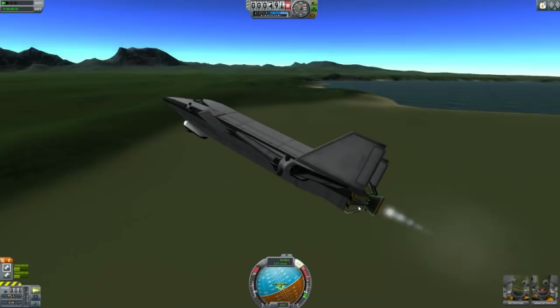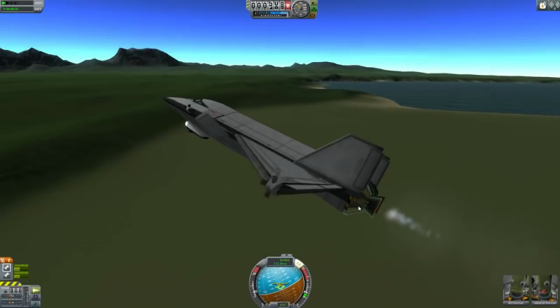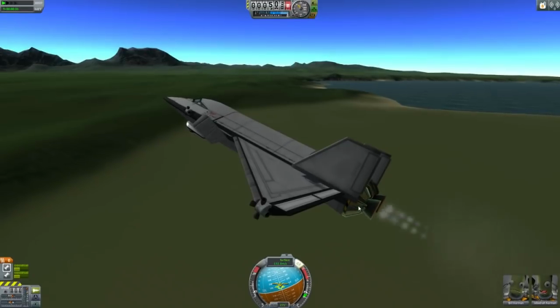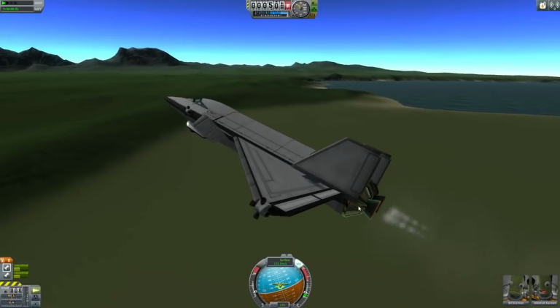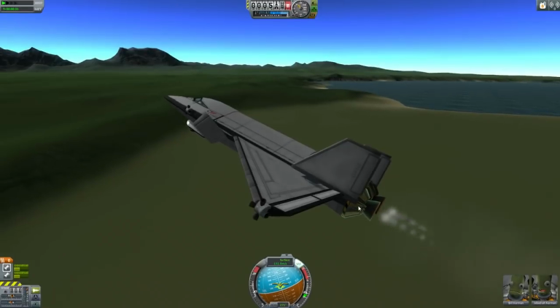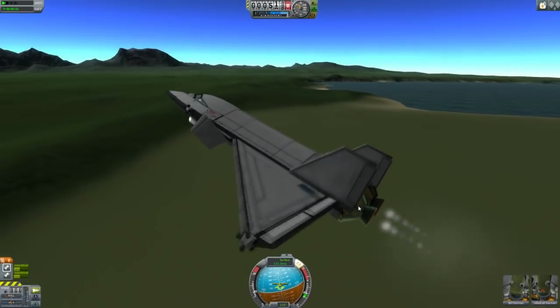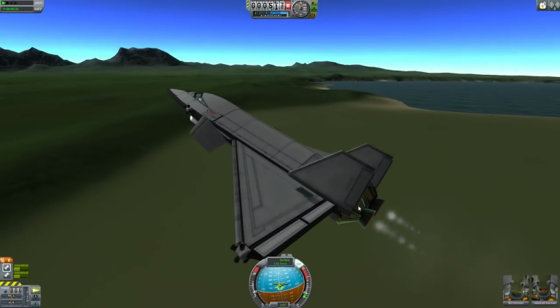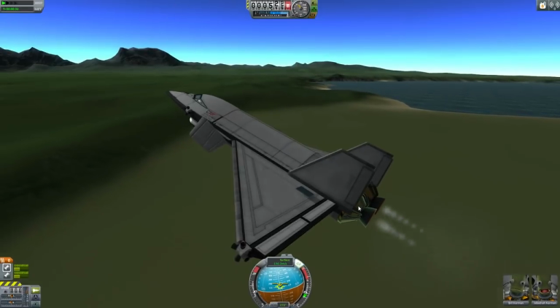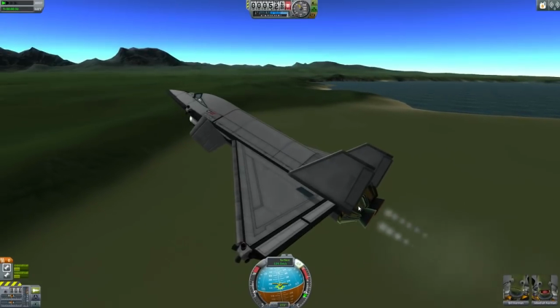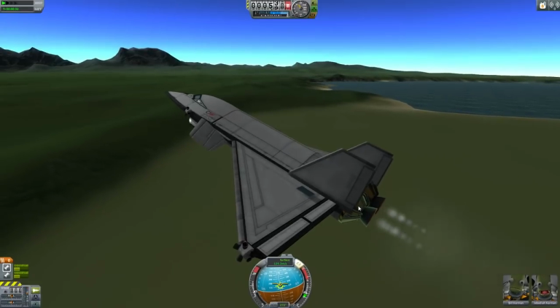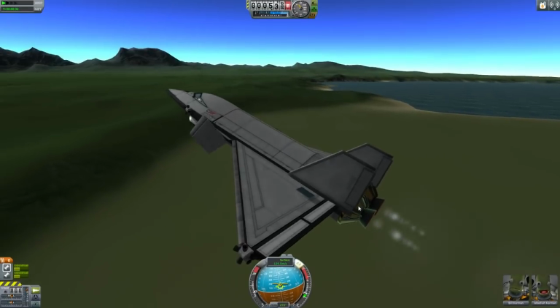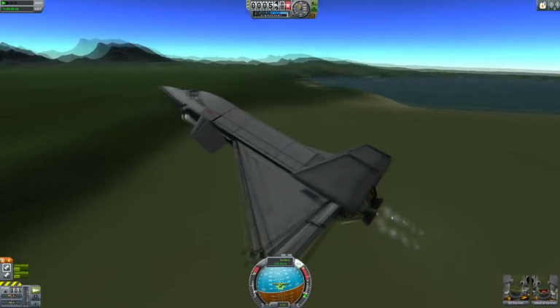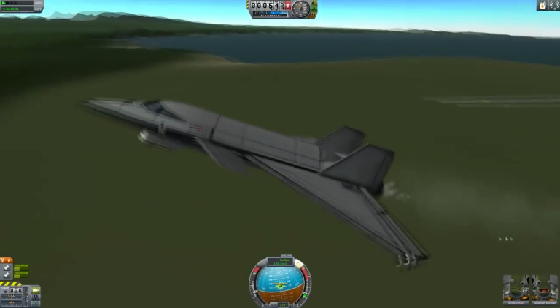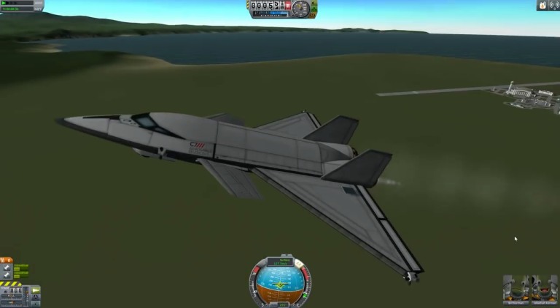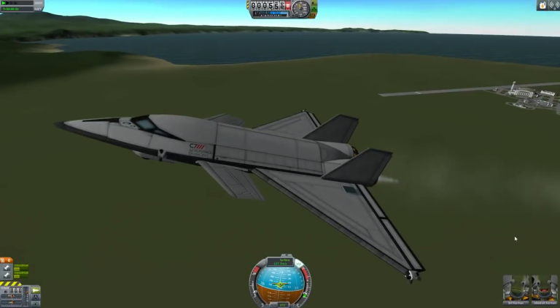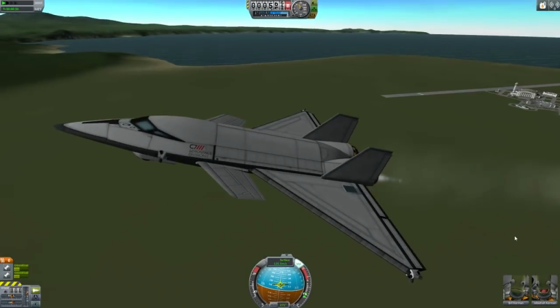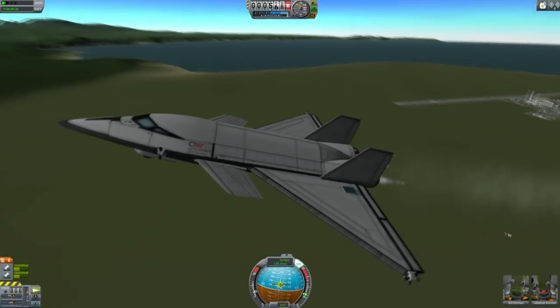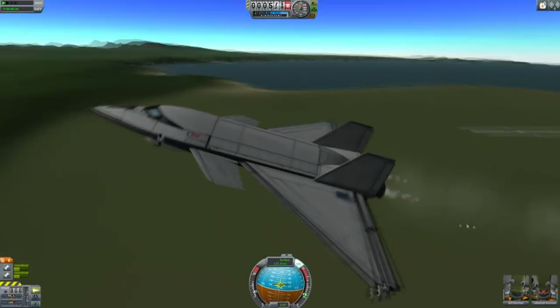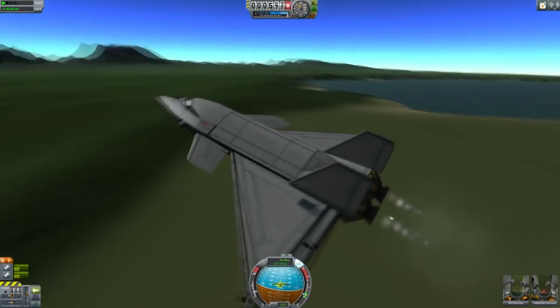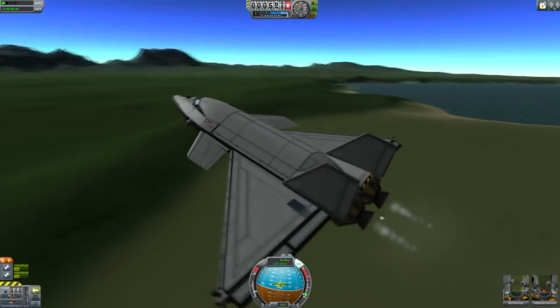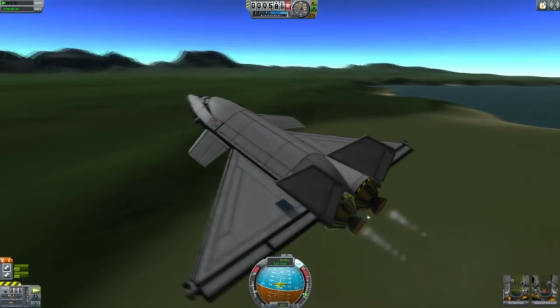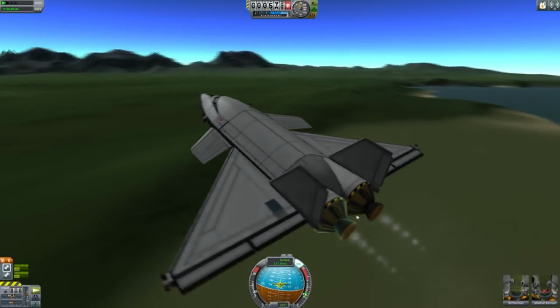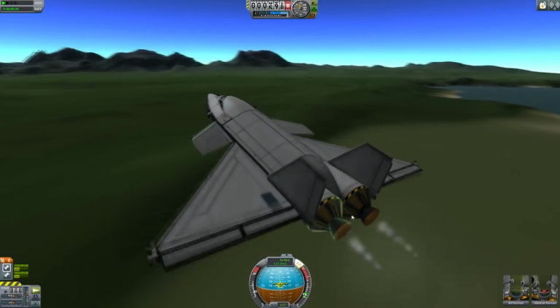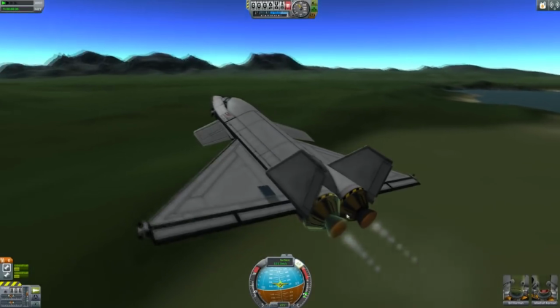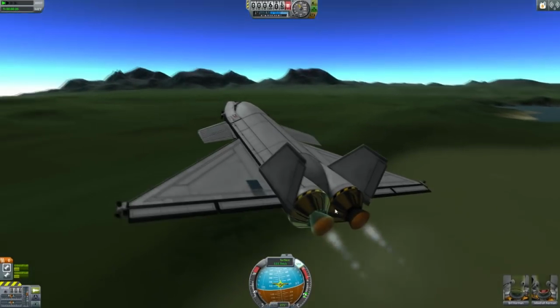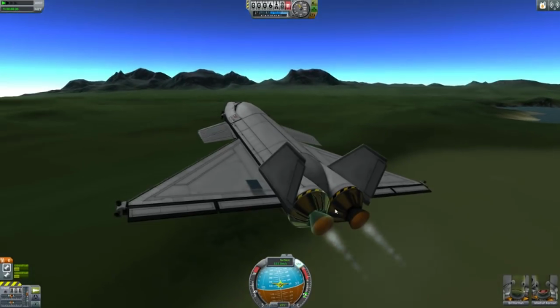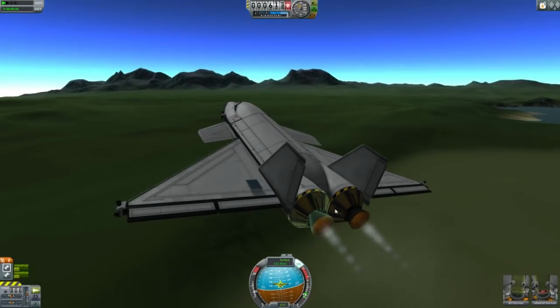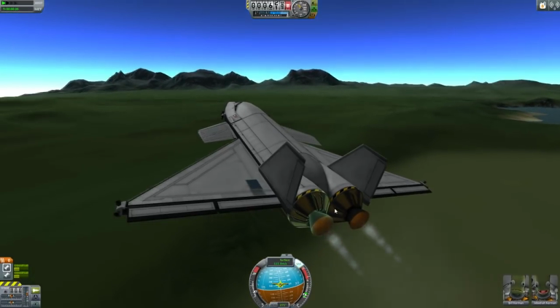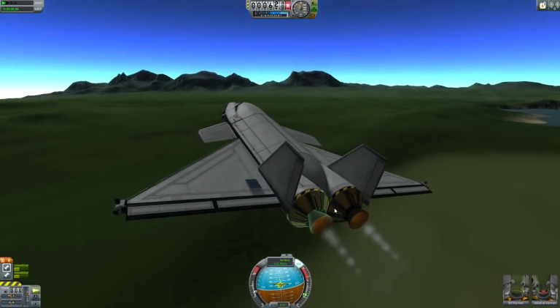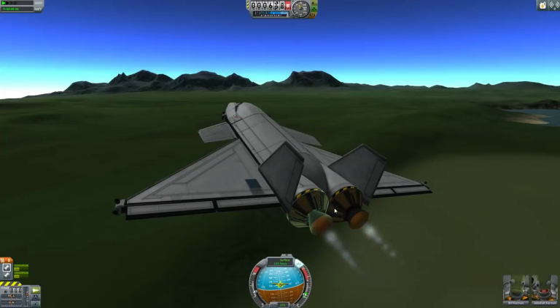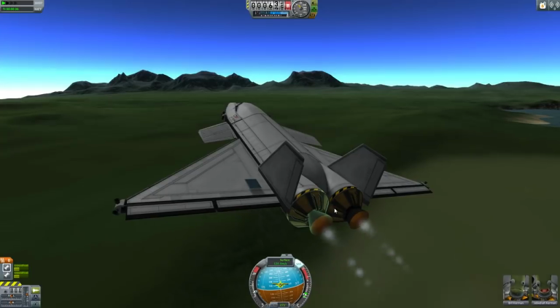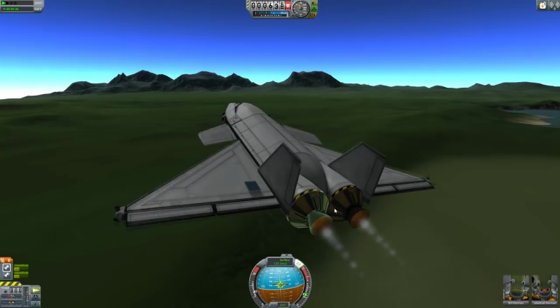Hello, it's Scott Manley here and today I'm going to be looking at space planes.